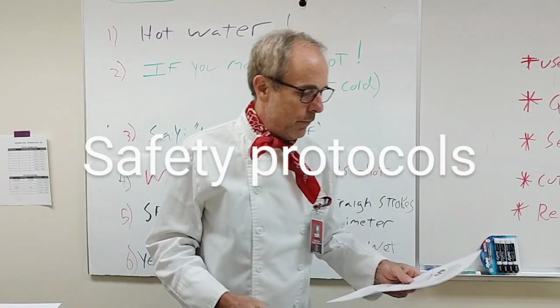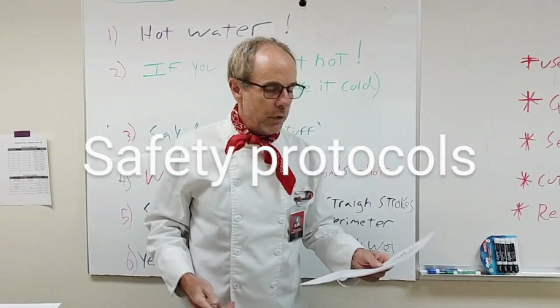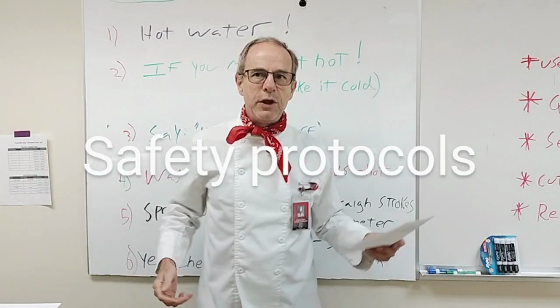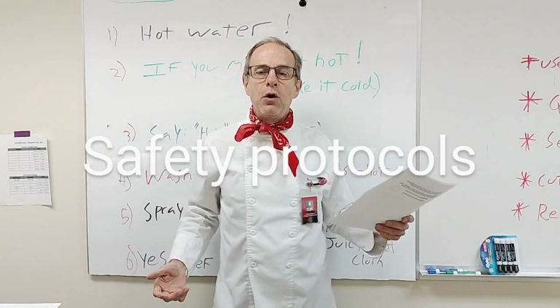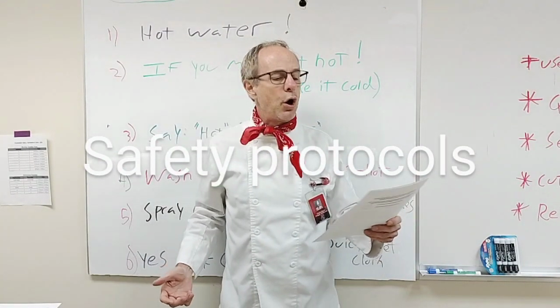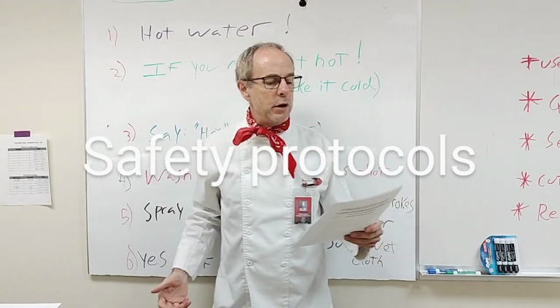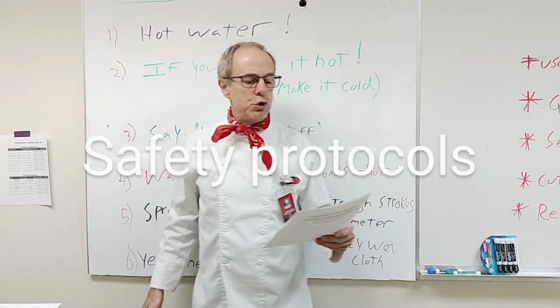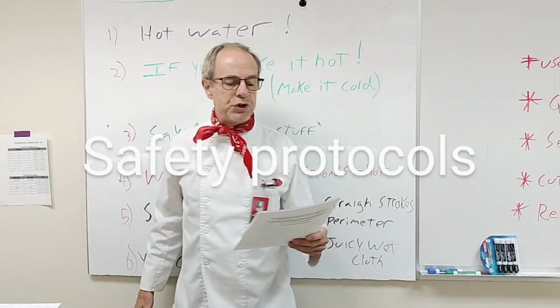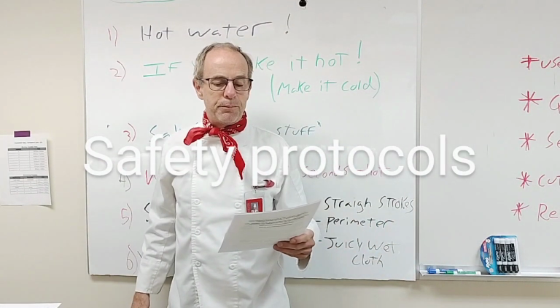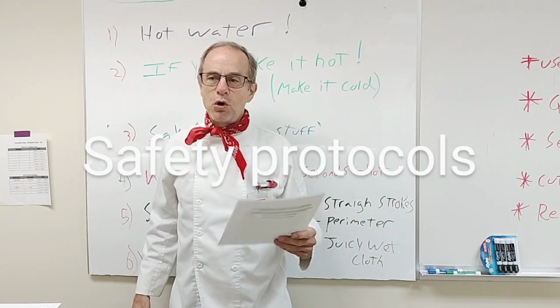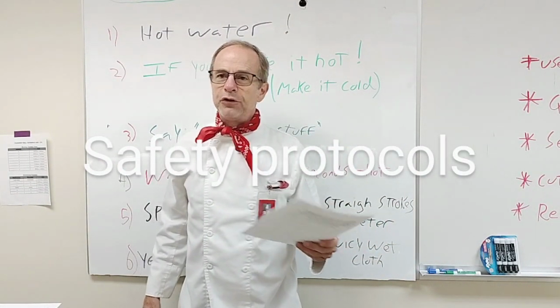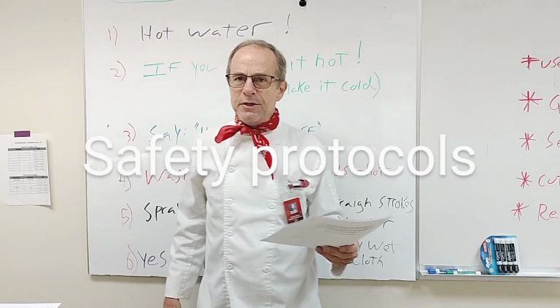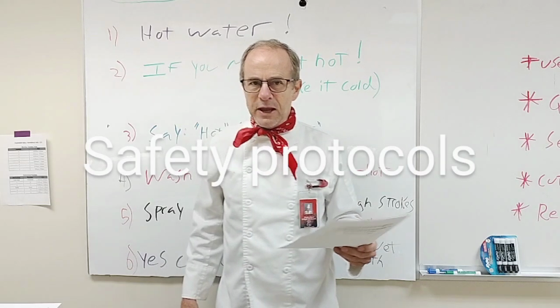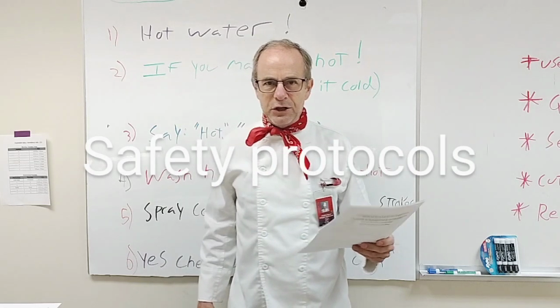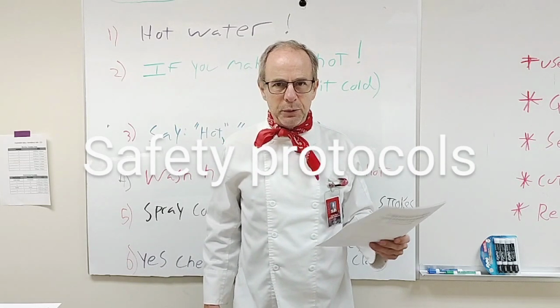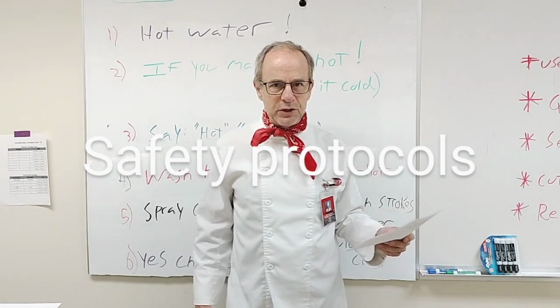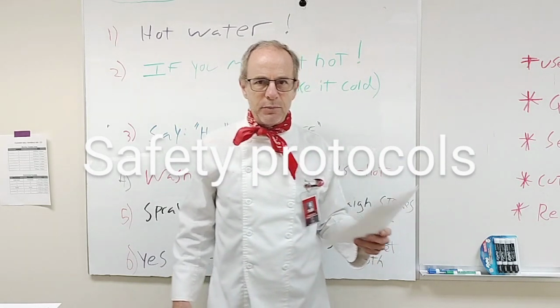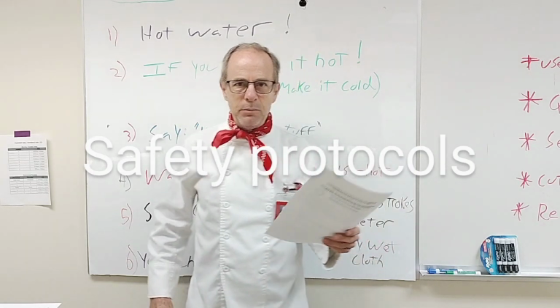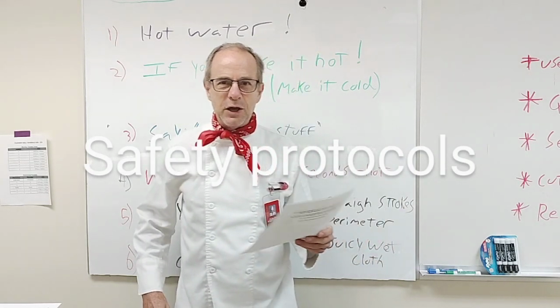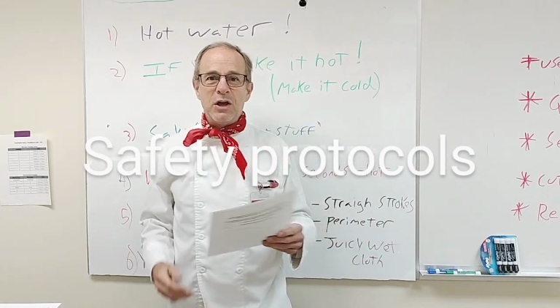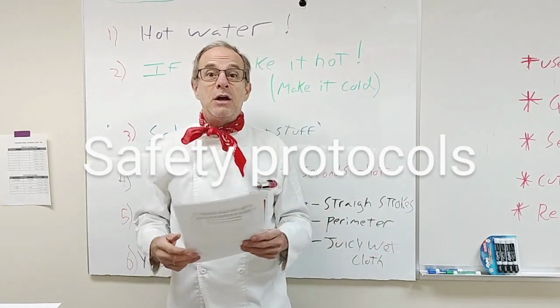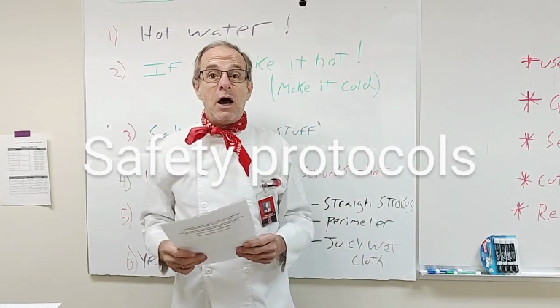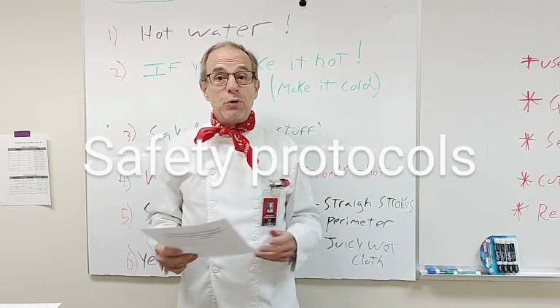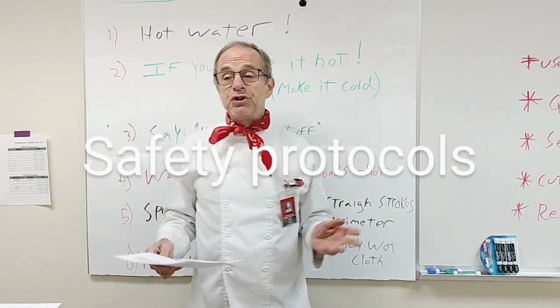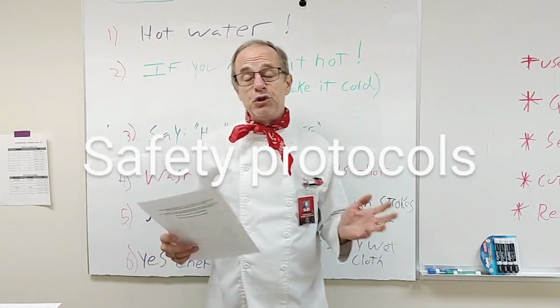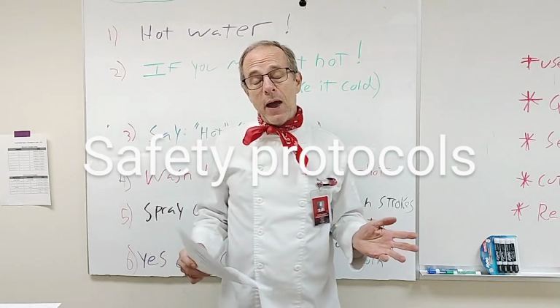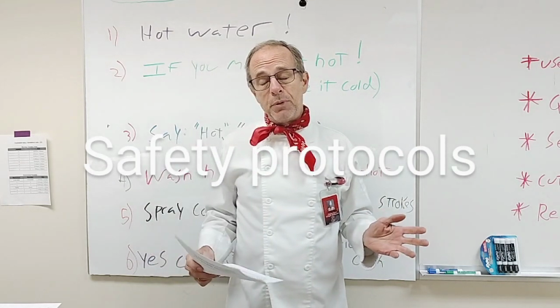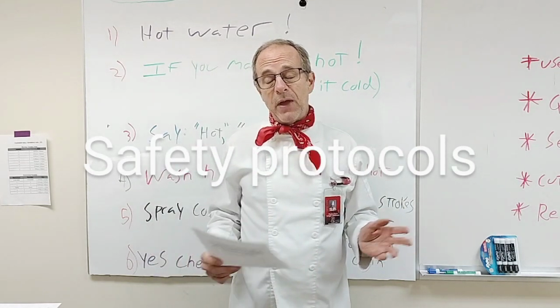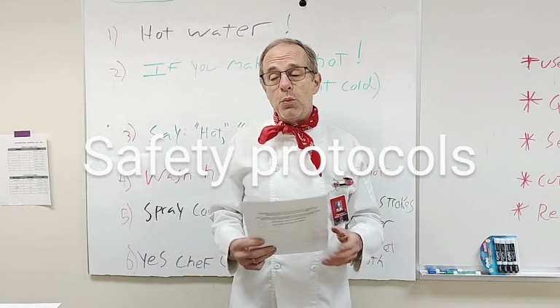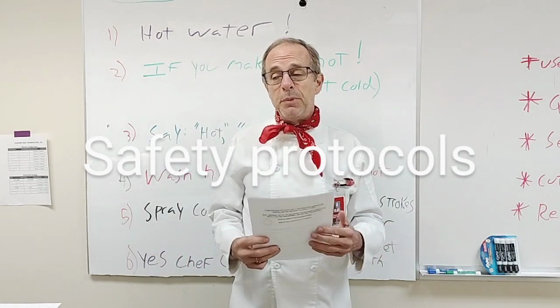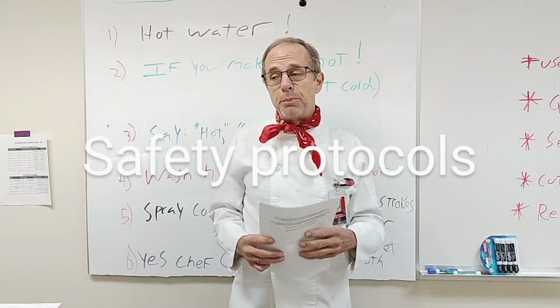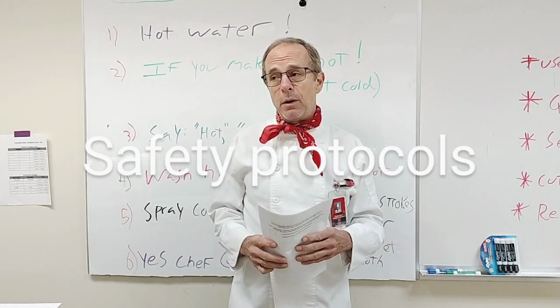Okay, here are the emergency protocols. Take these seriously, everybody, because emergencies do happen and we want to be prepared.